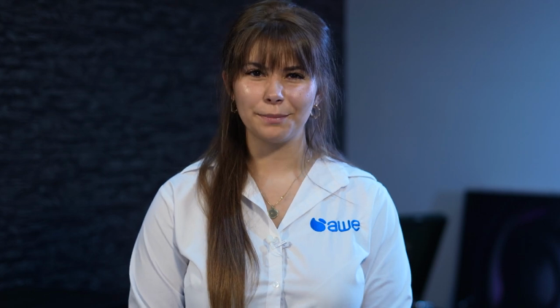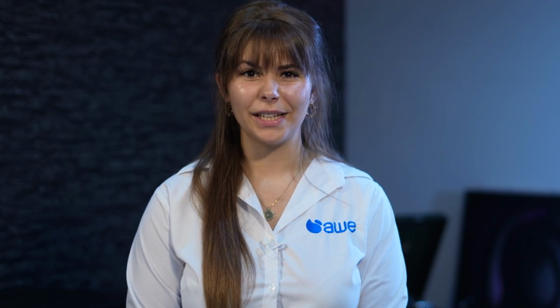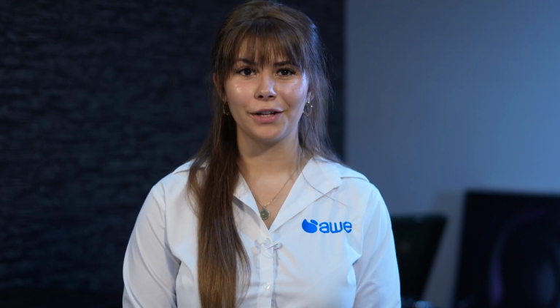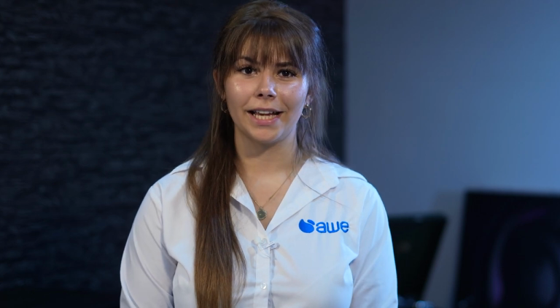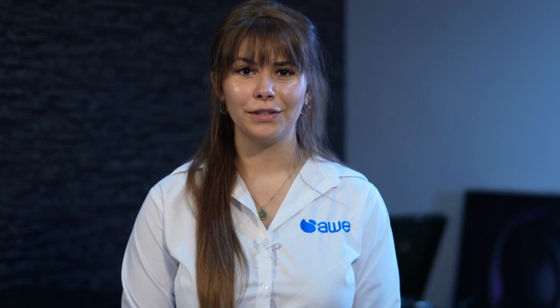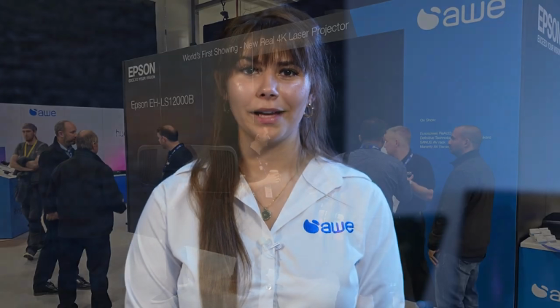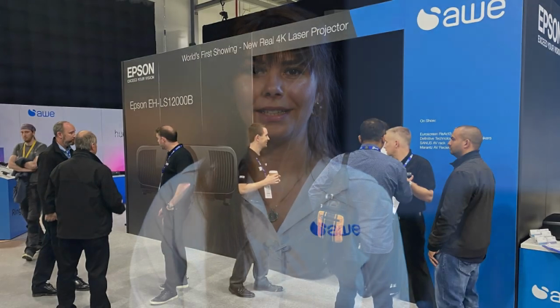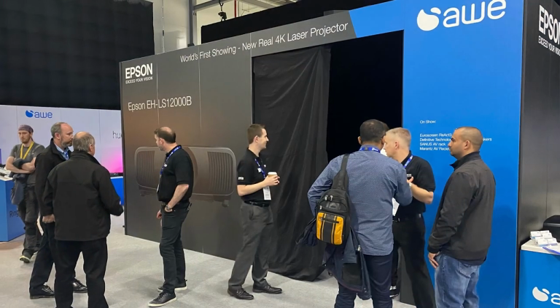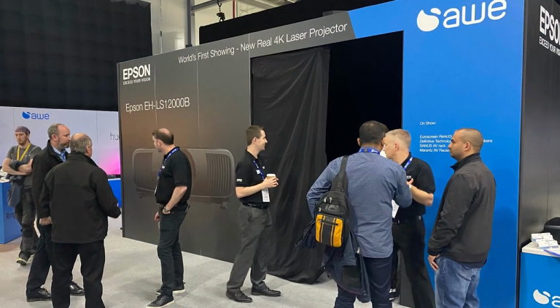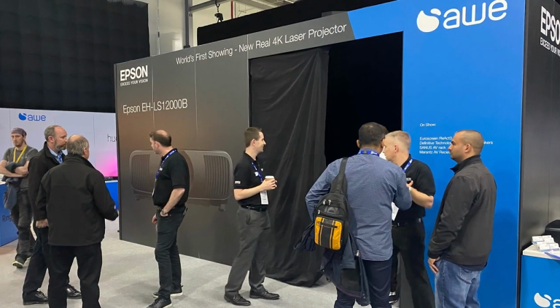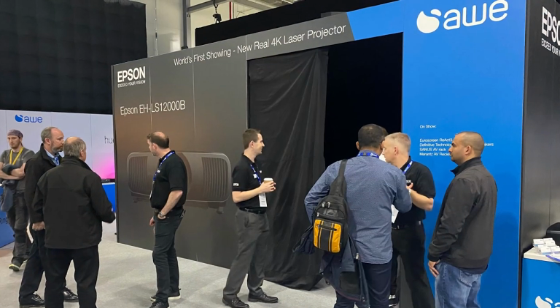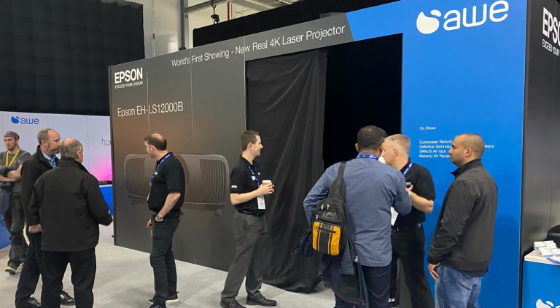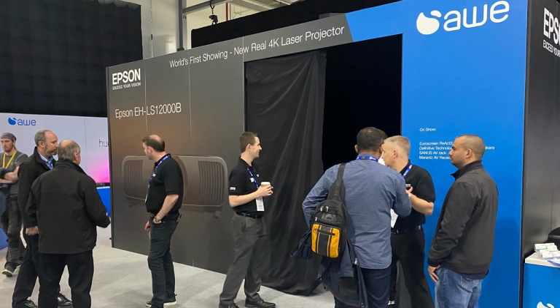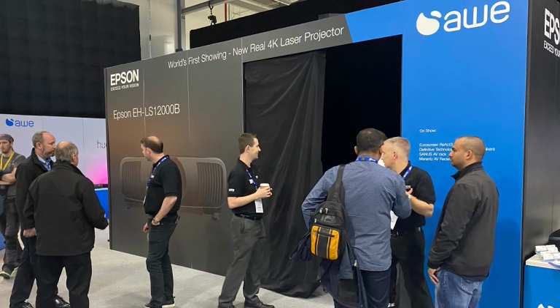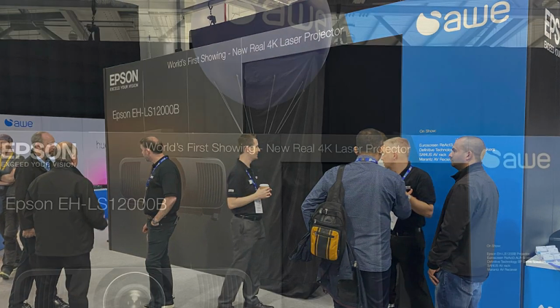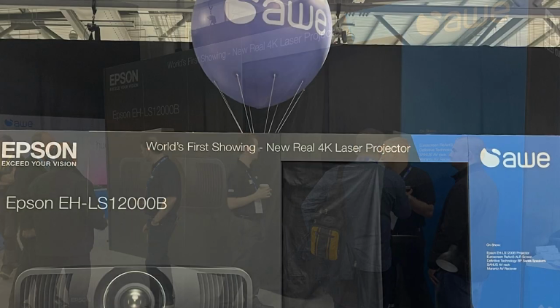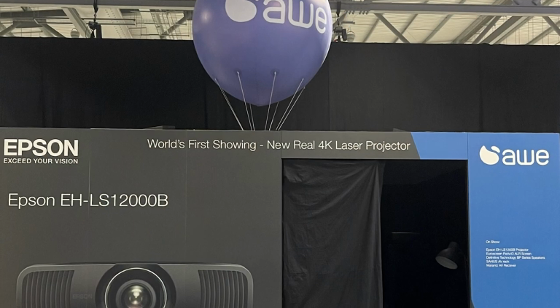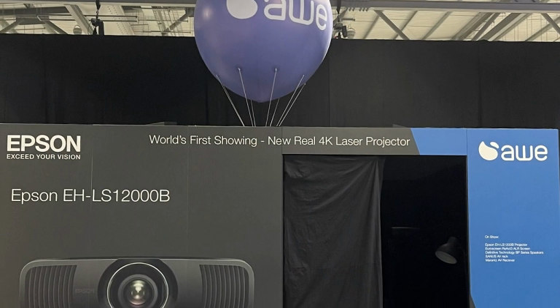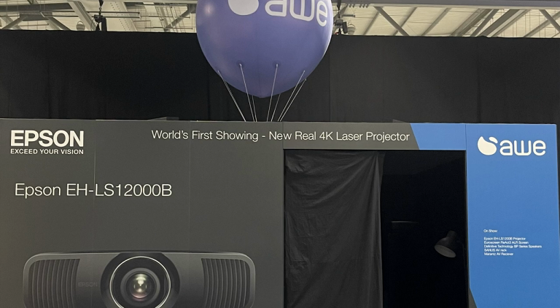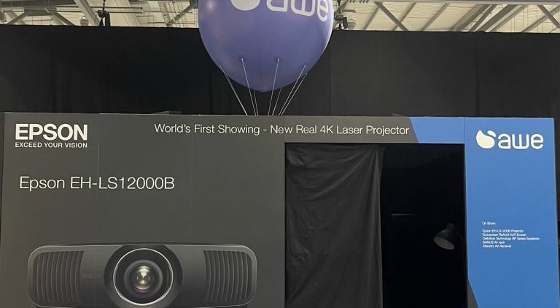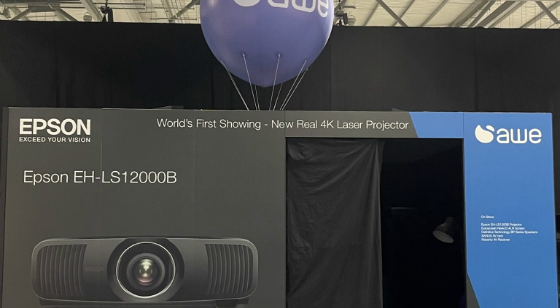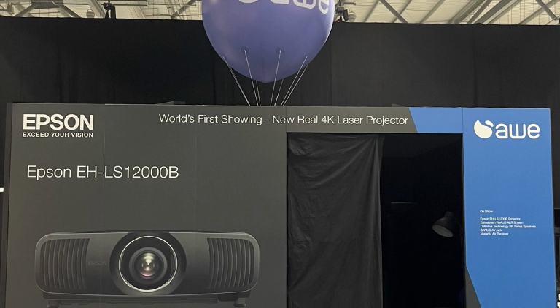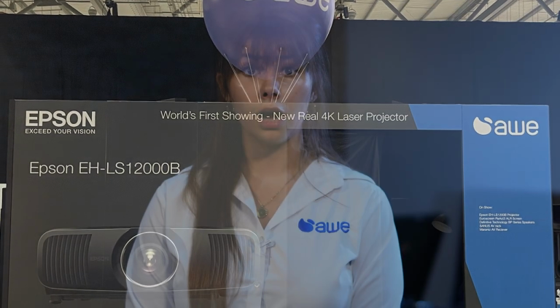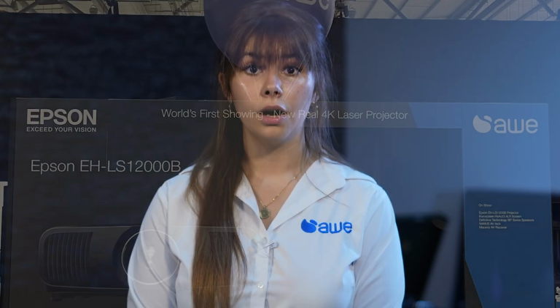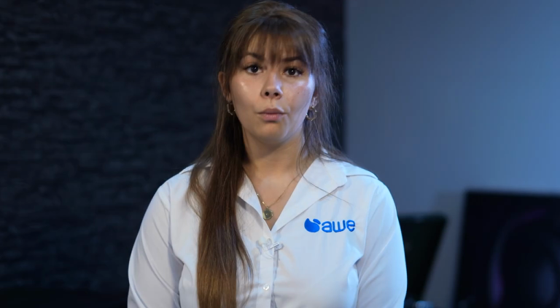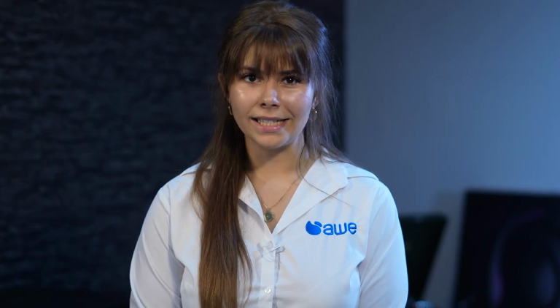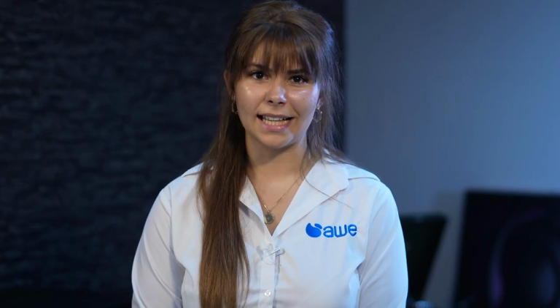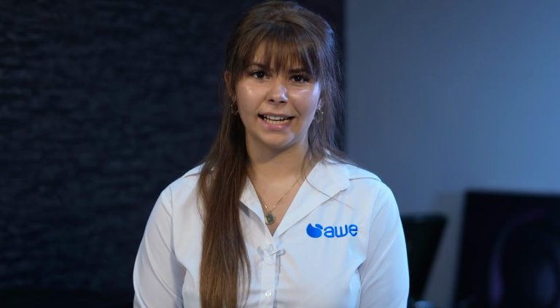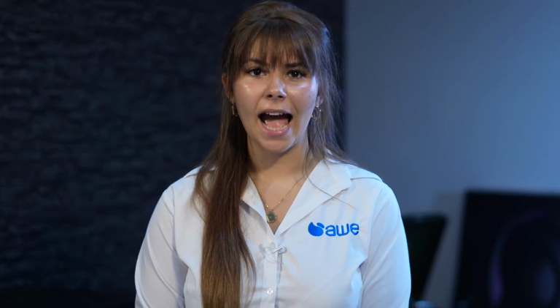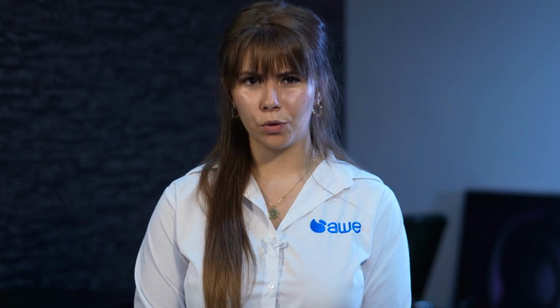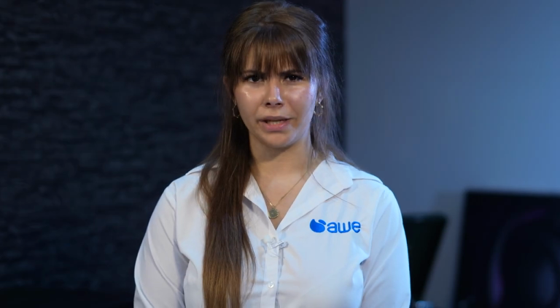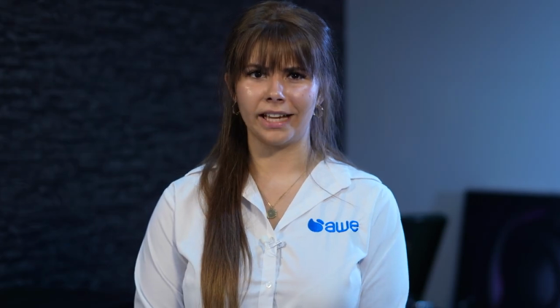AWE showcased the new Epson EH-LS12000 at a UK trade show last week. So, what is it exactly and what did we think?